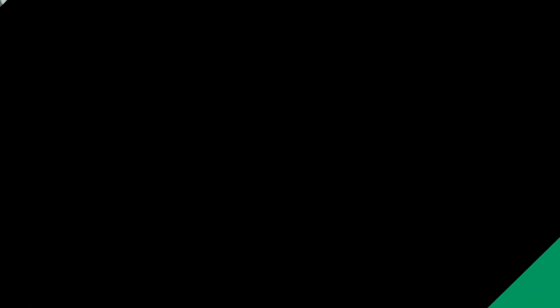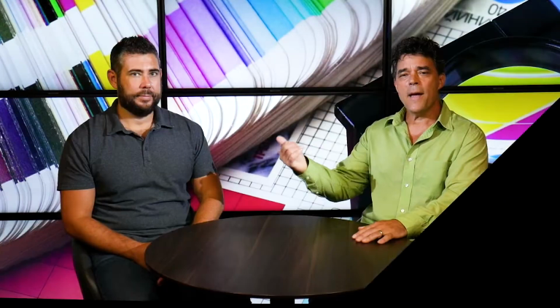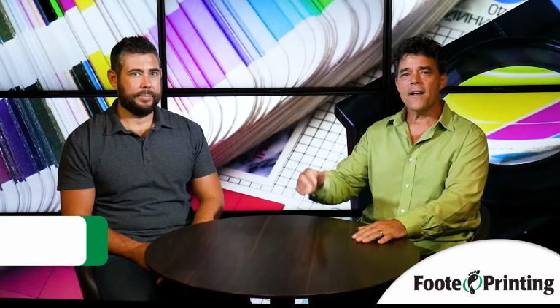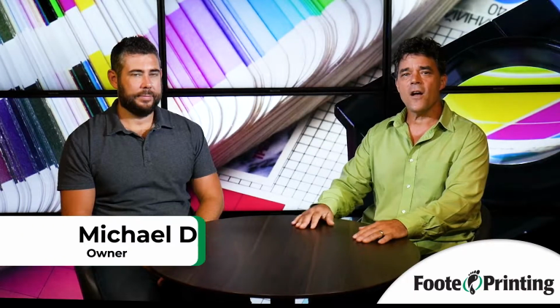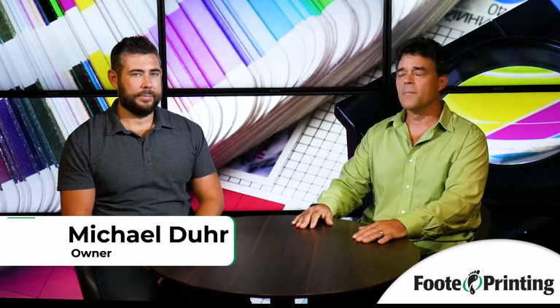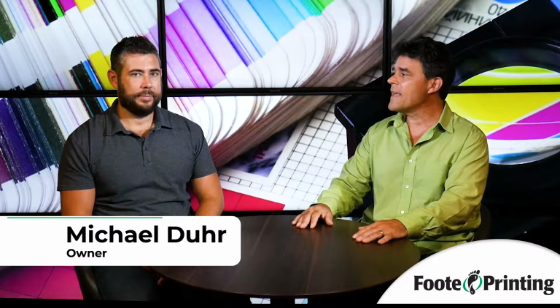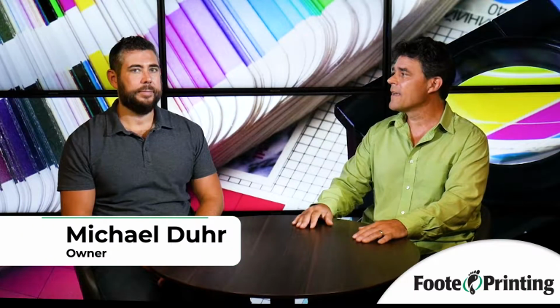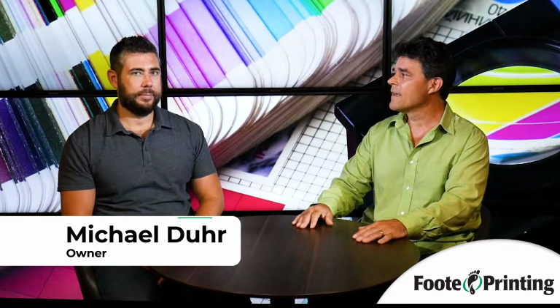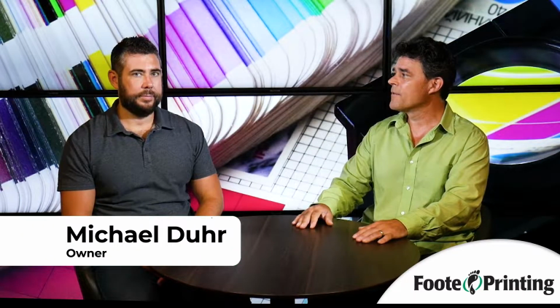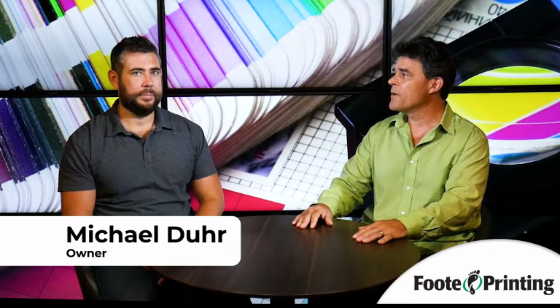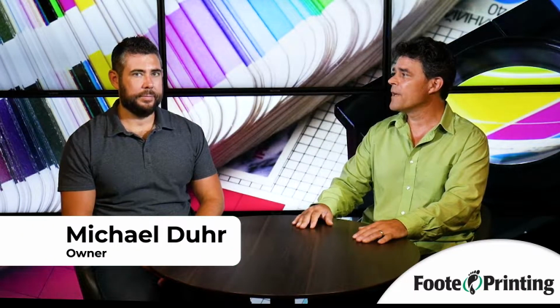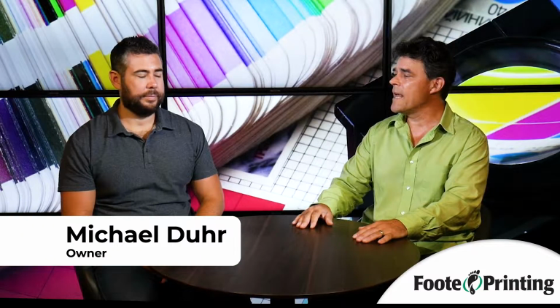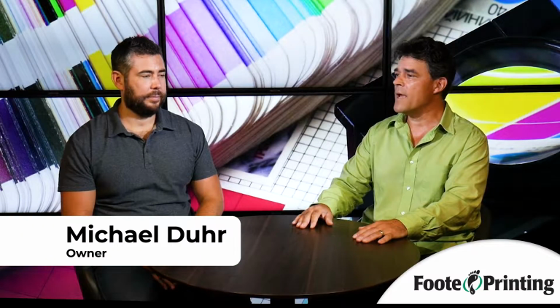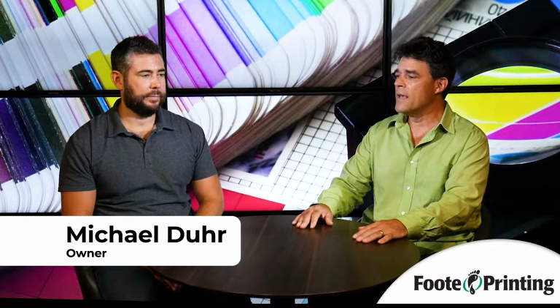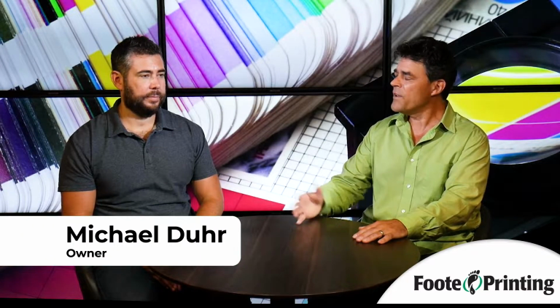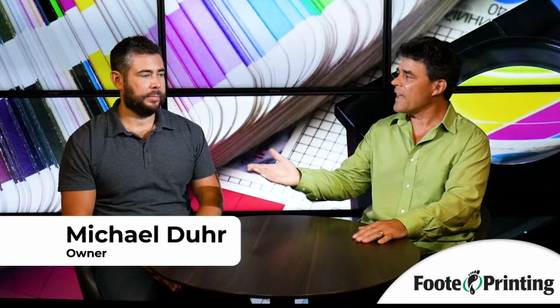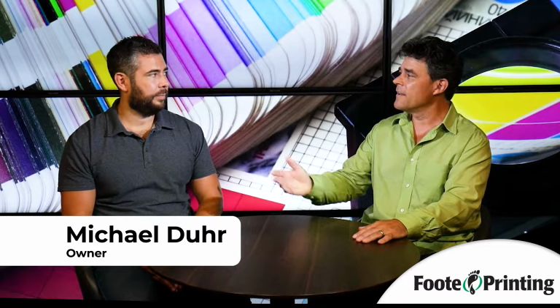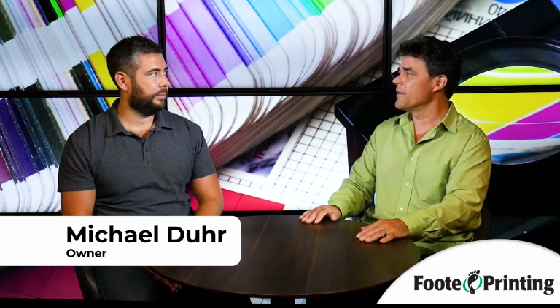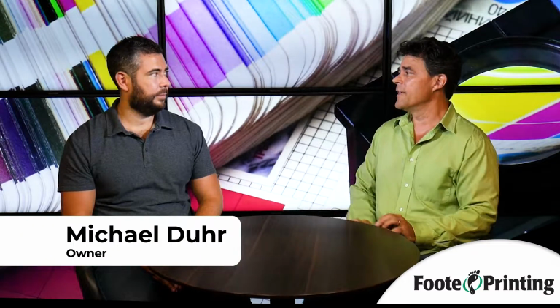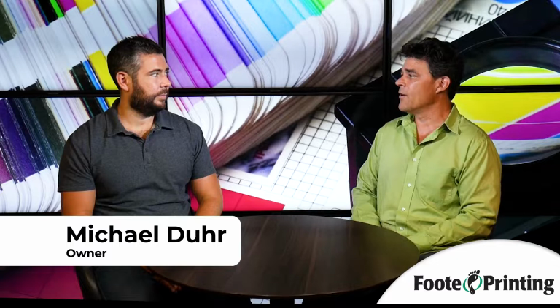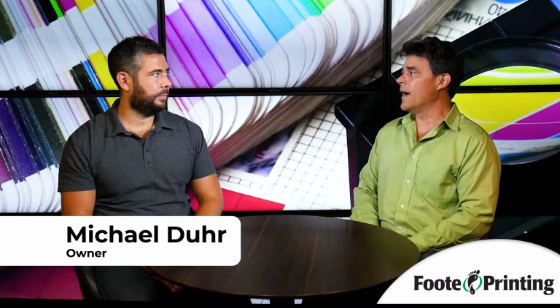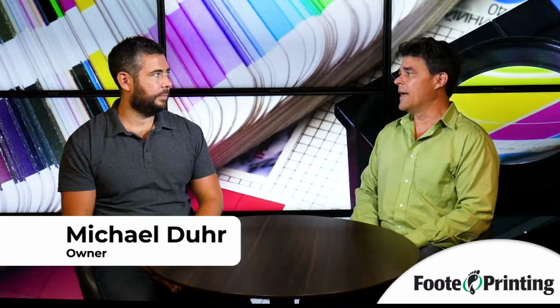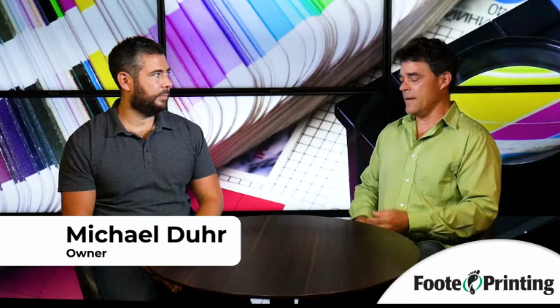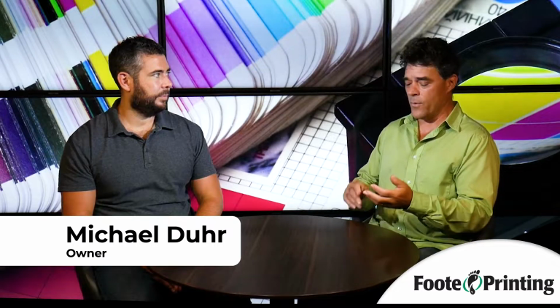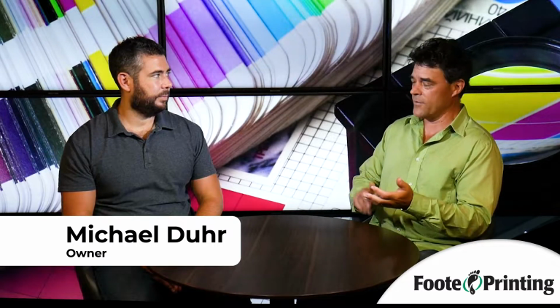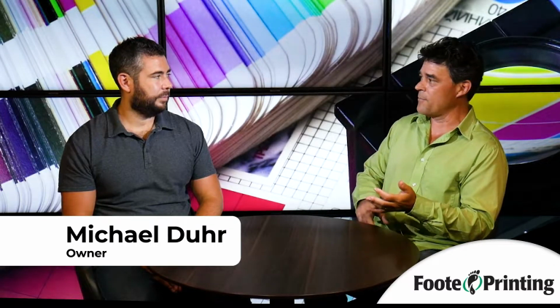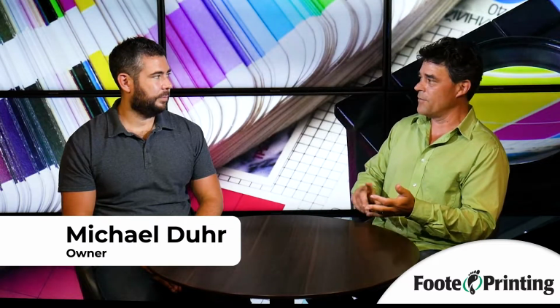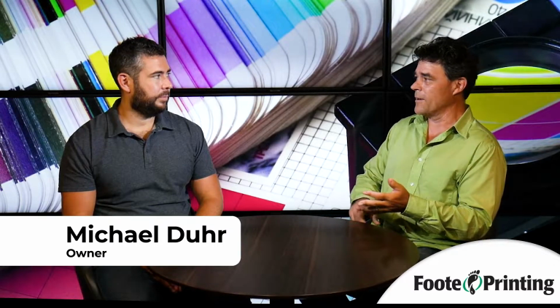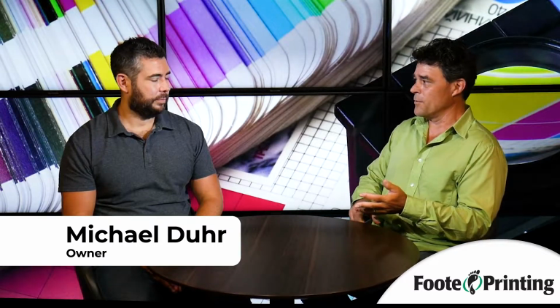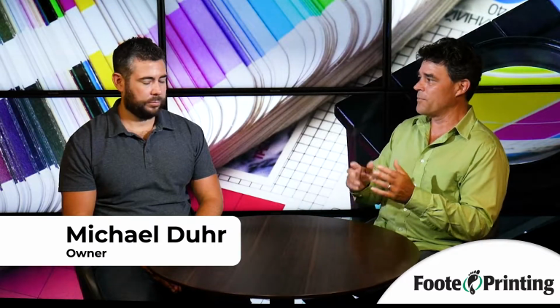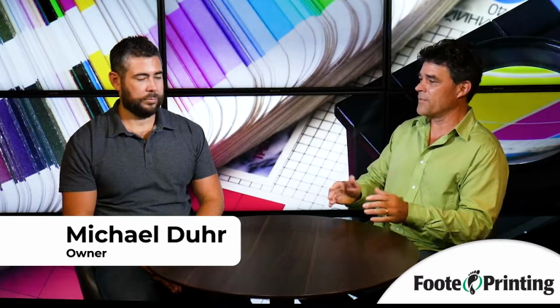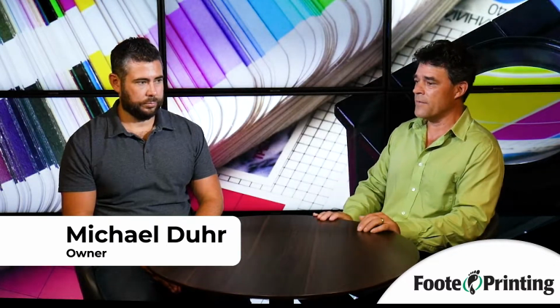Hey, back here talking to Mike from Footprinting. We just got done doing a video on what is a soft proof, hard proof, press stuff.